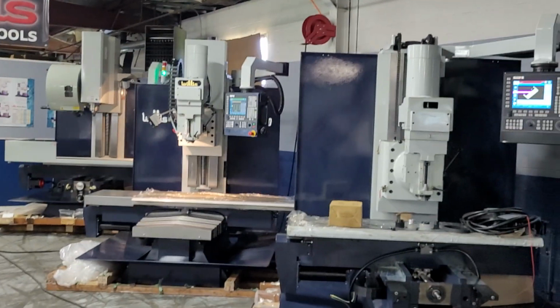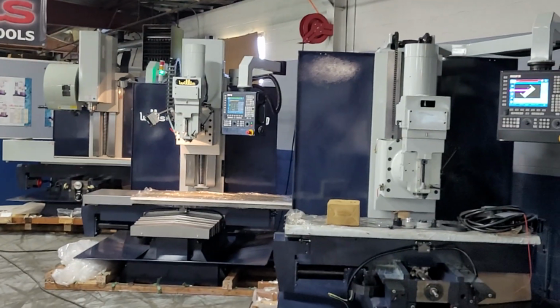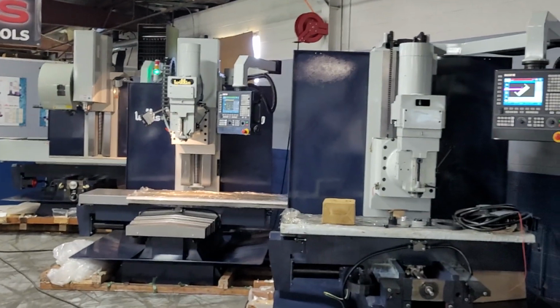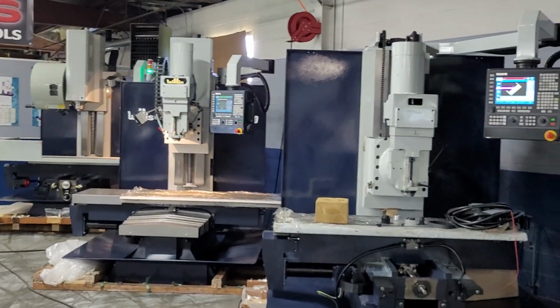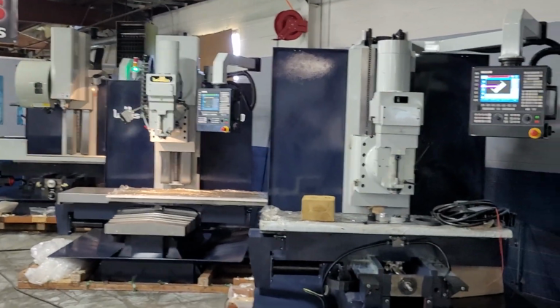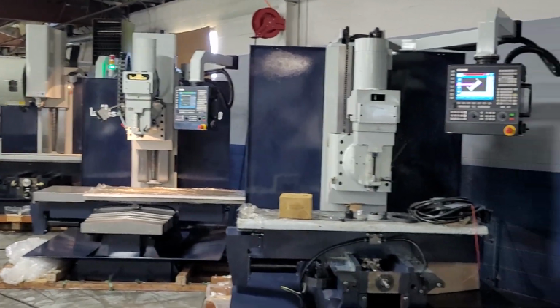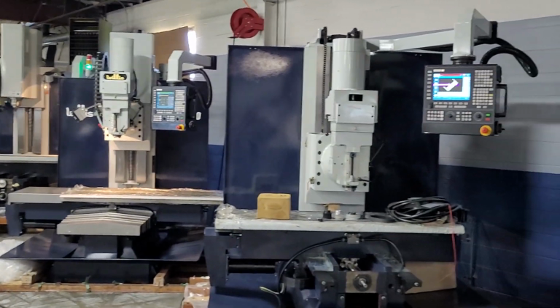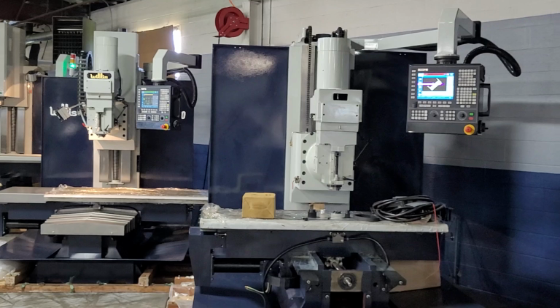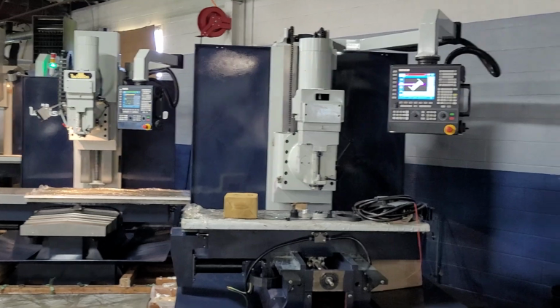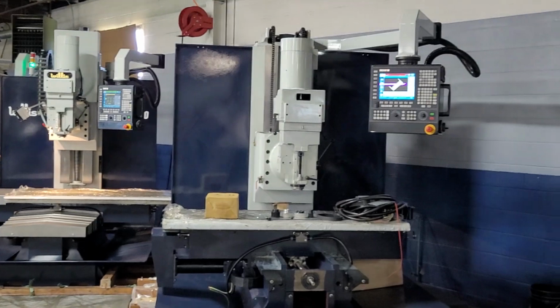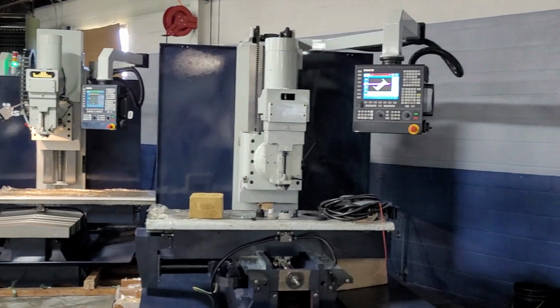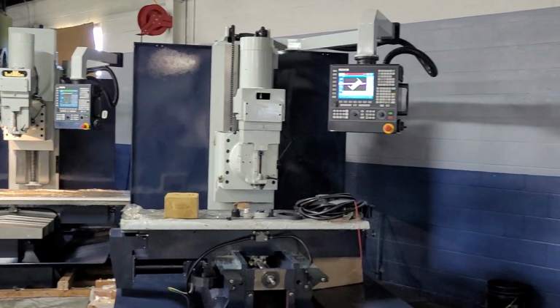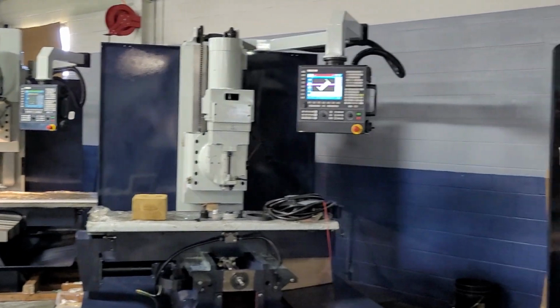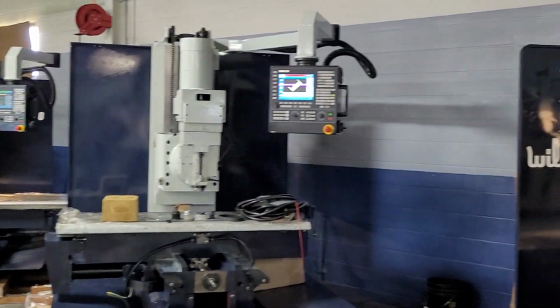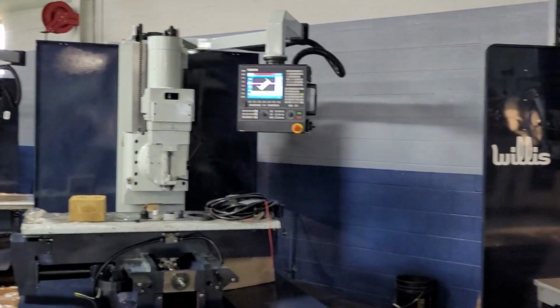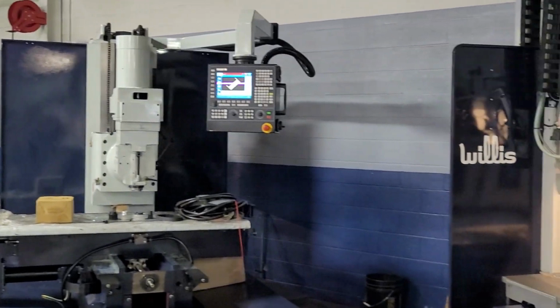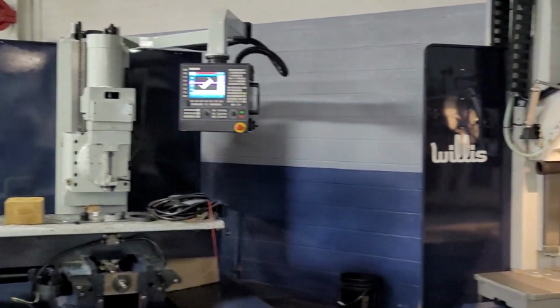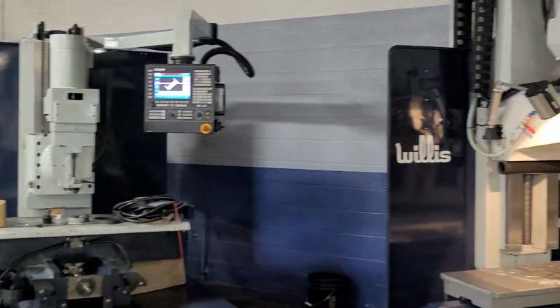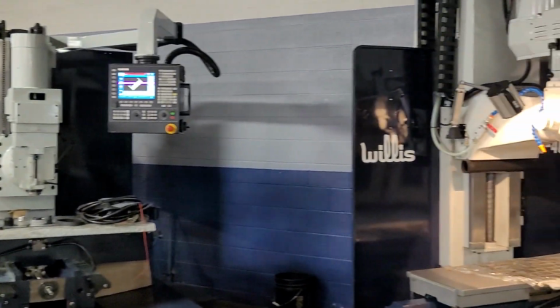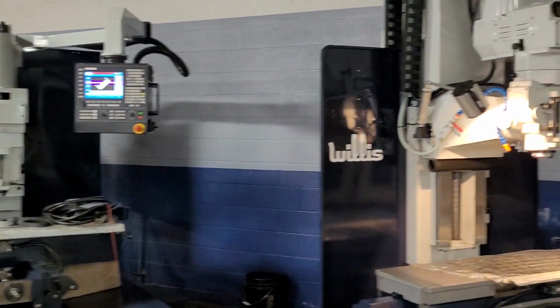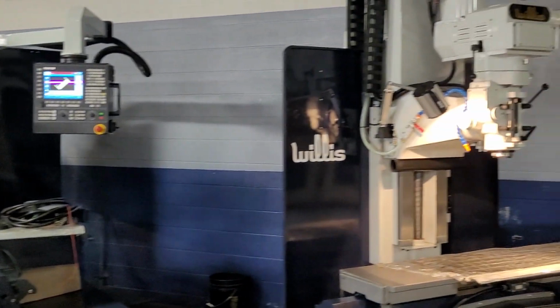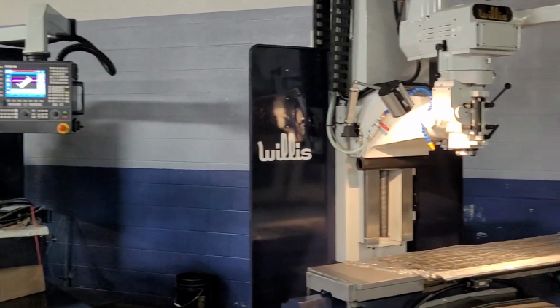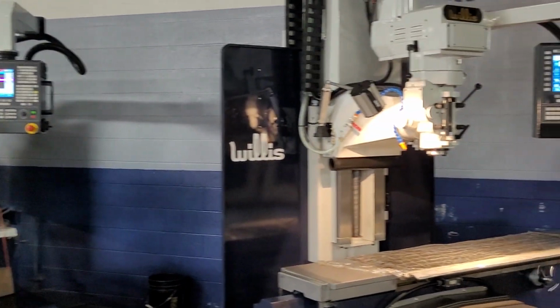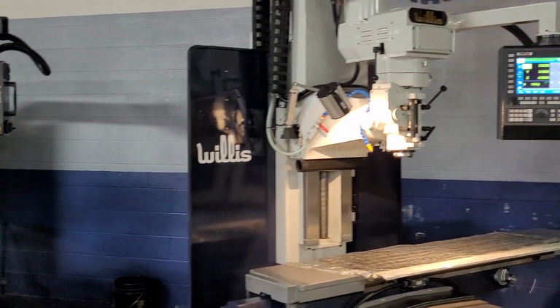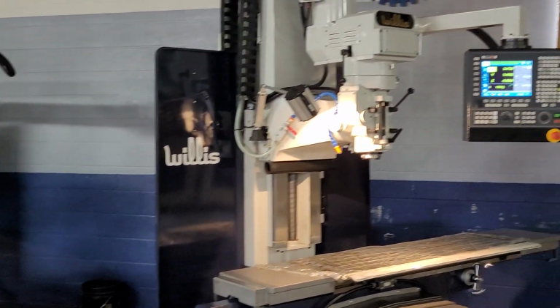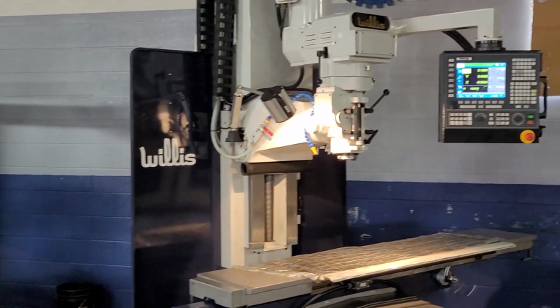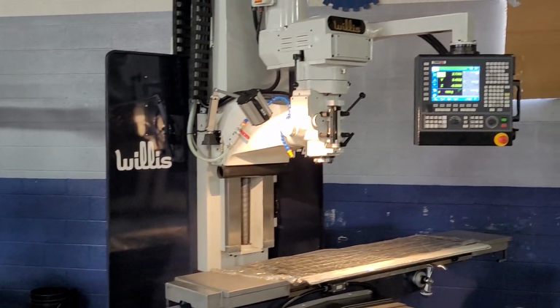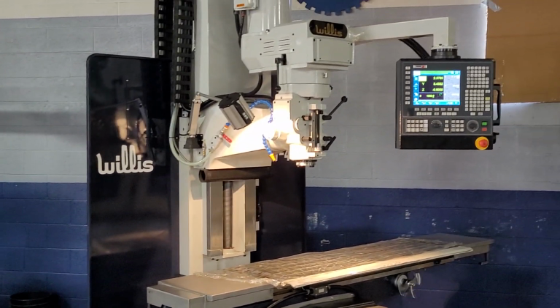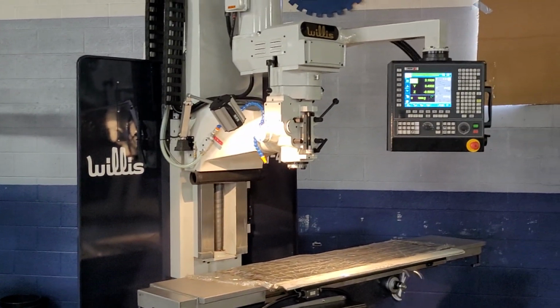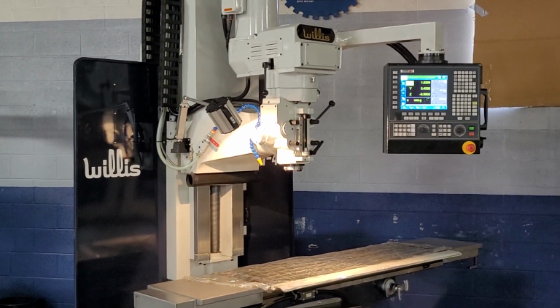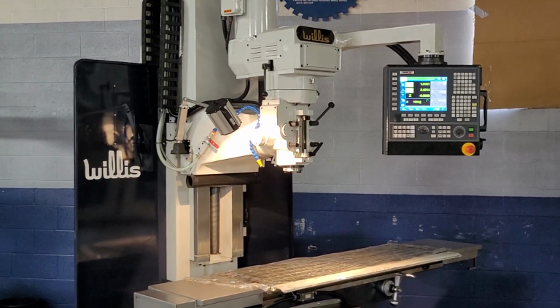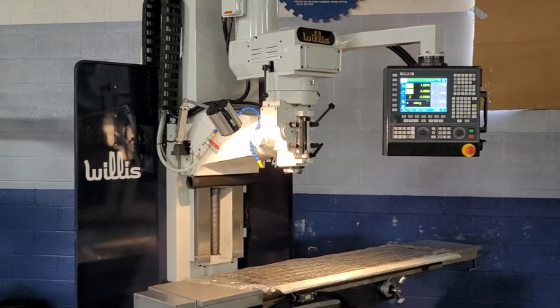We hope you'll give us a look at these machines. You'll be very impressed with the quality and the performance.